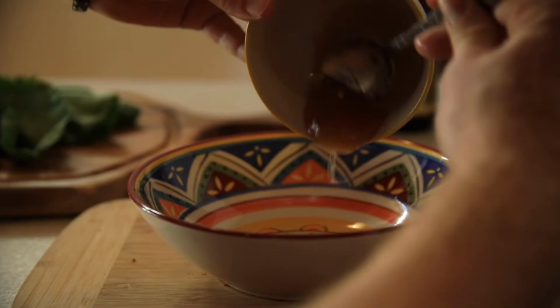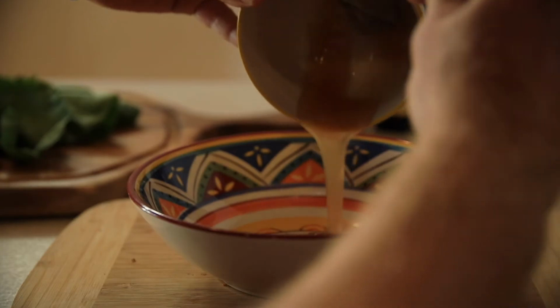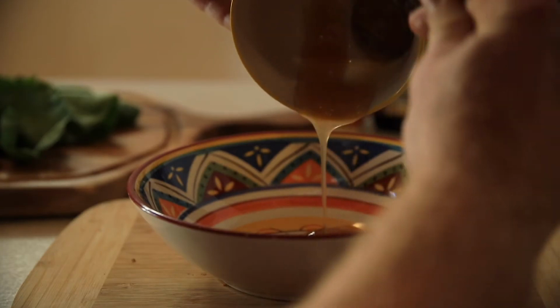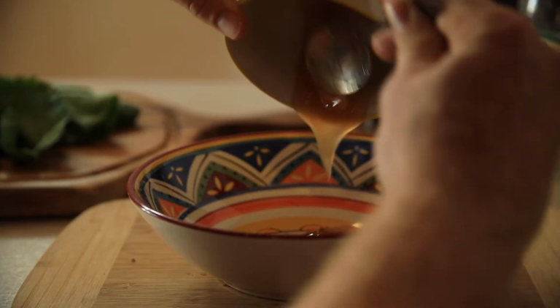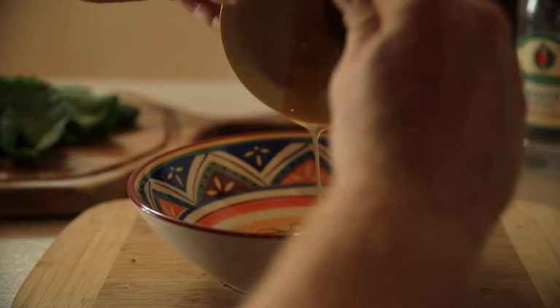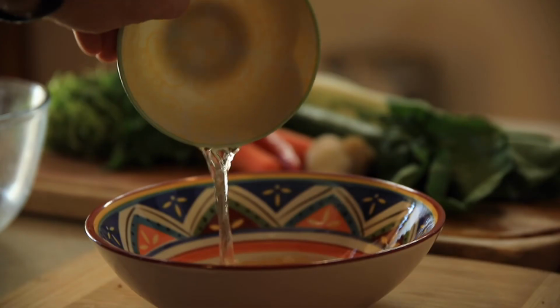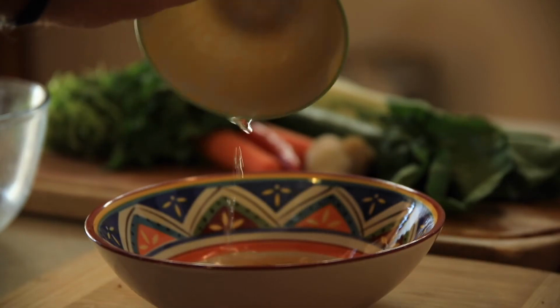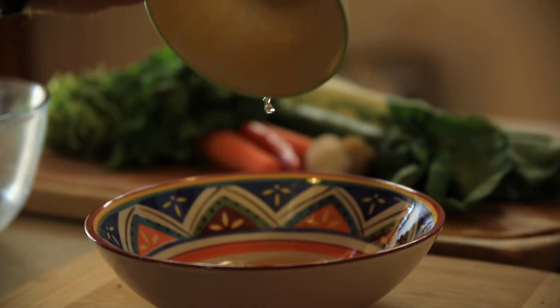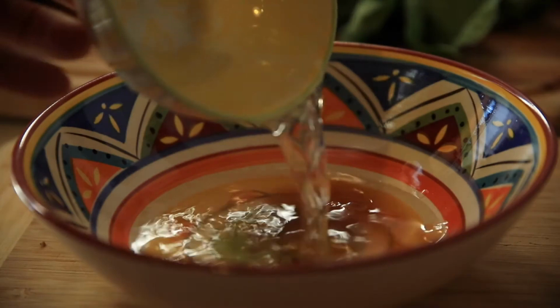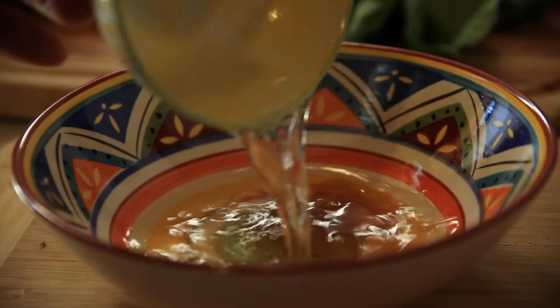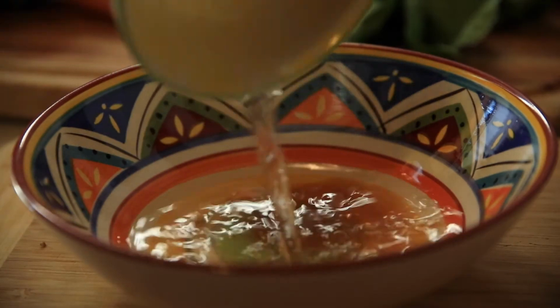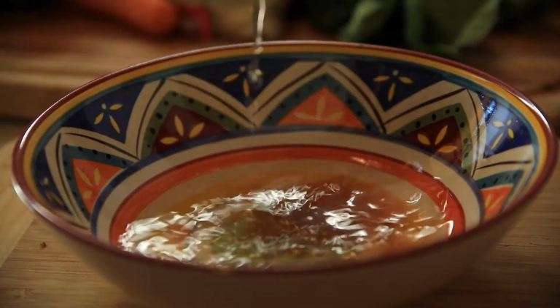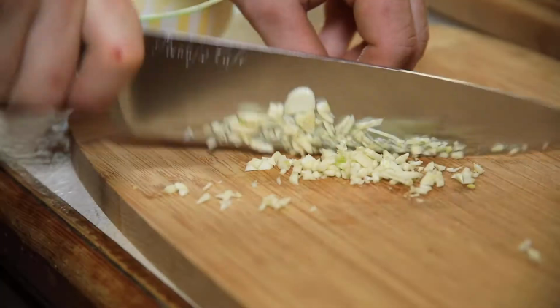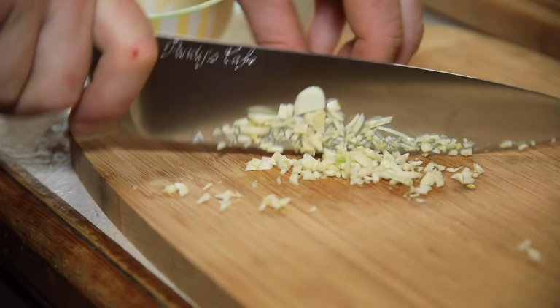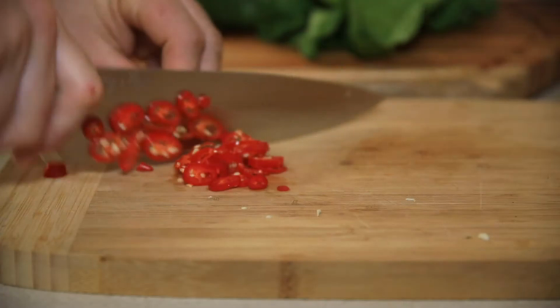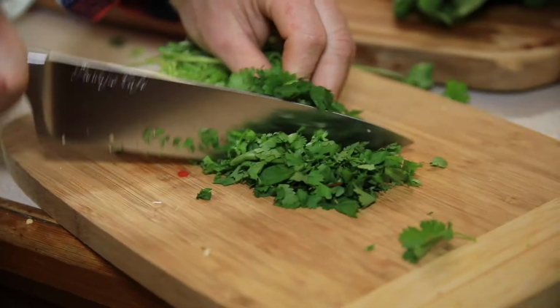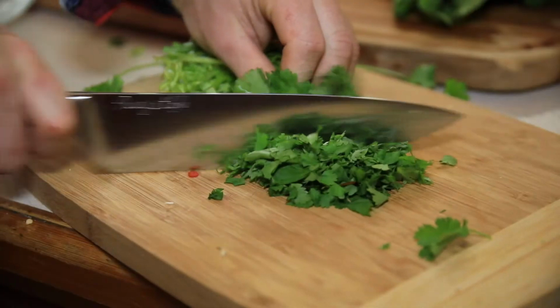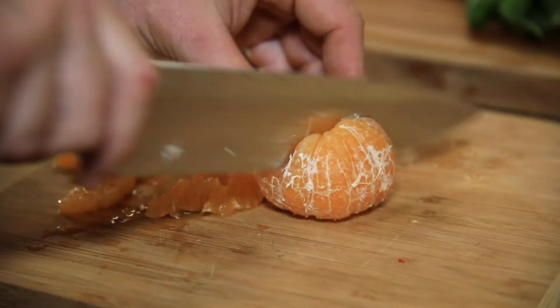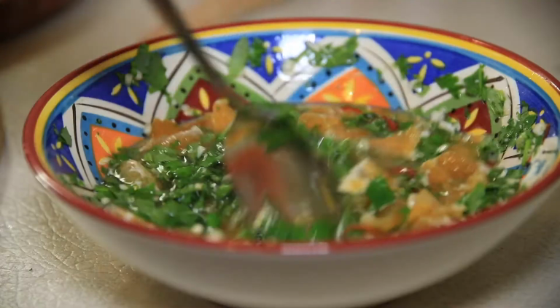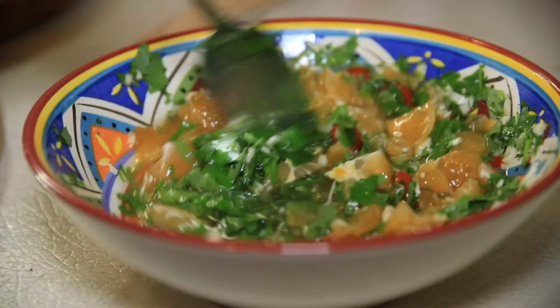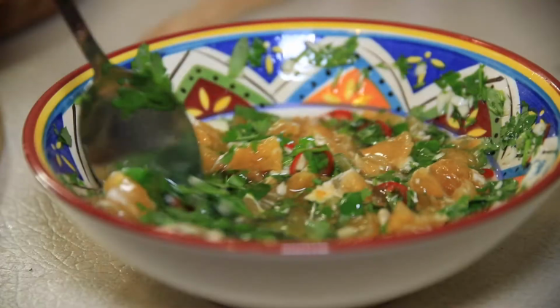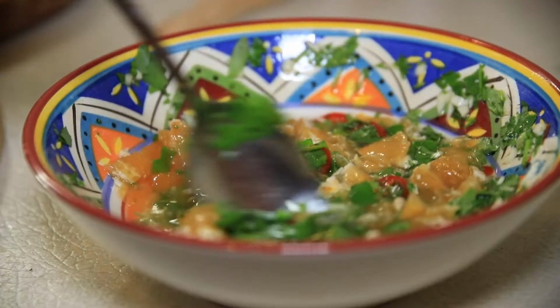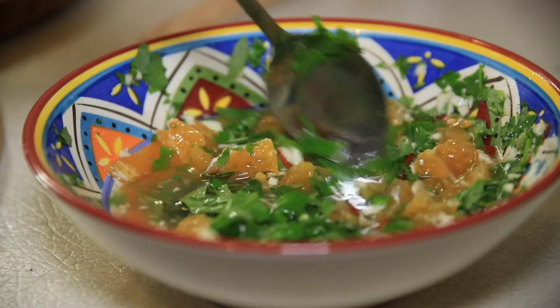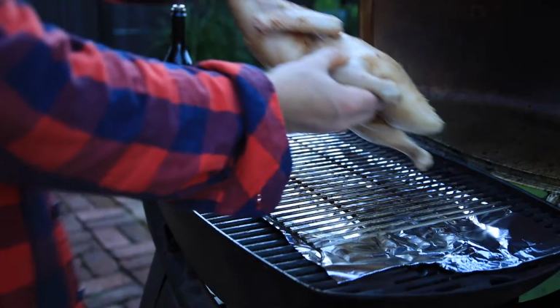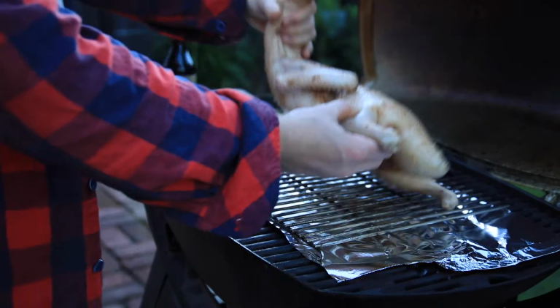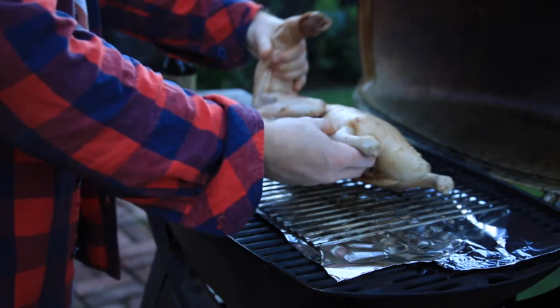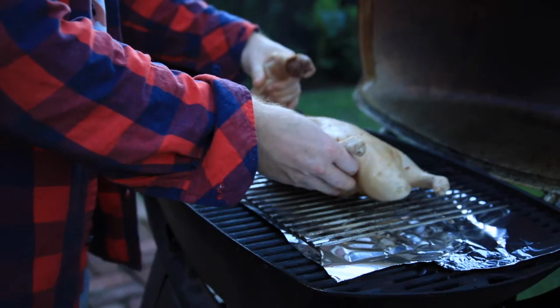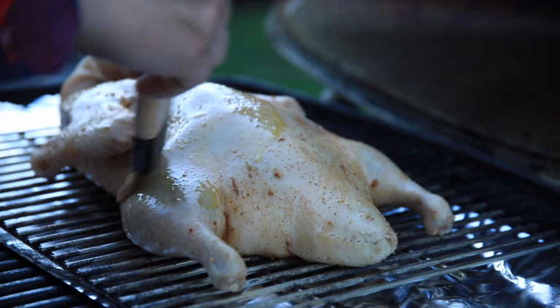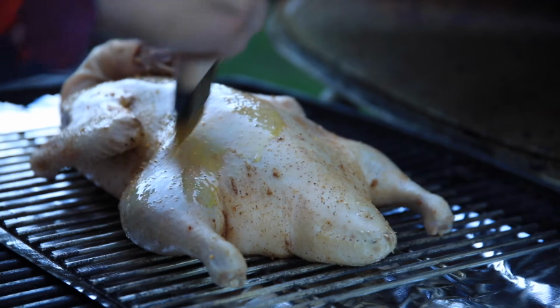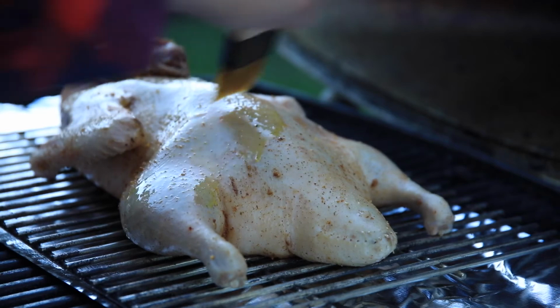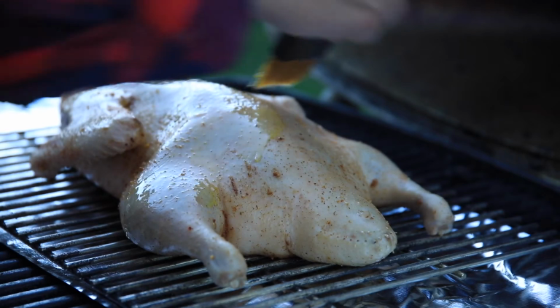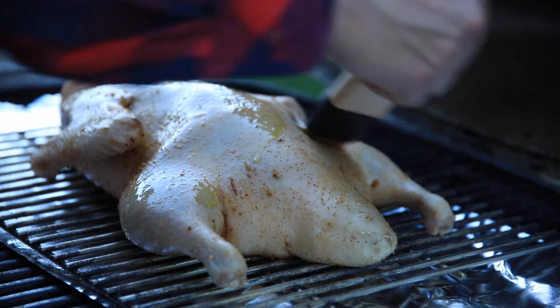Add plum sauce, white vinegar, water, garlic, chilli, curry and mandarin. Cook for two hours at 200 degrees.